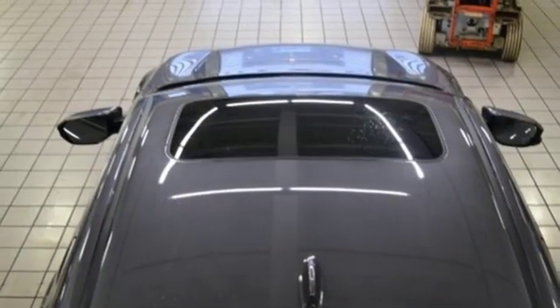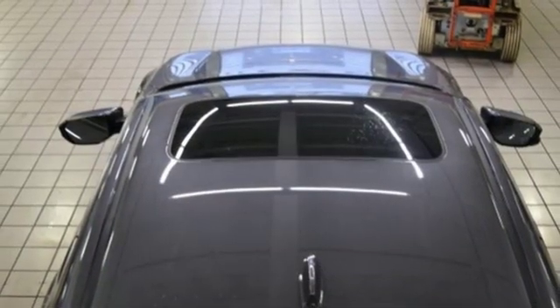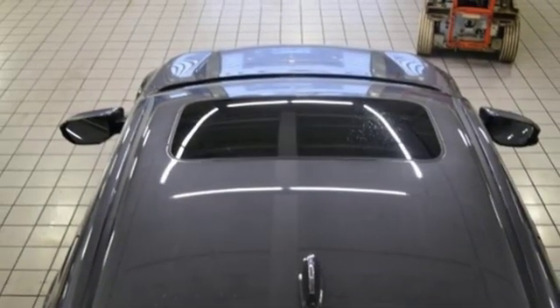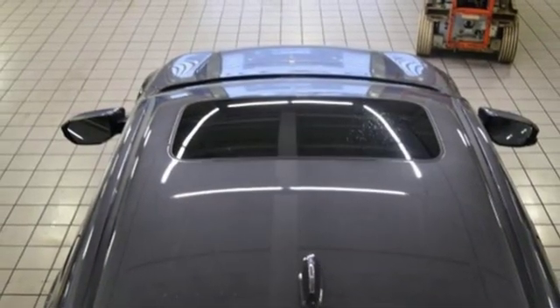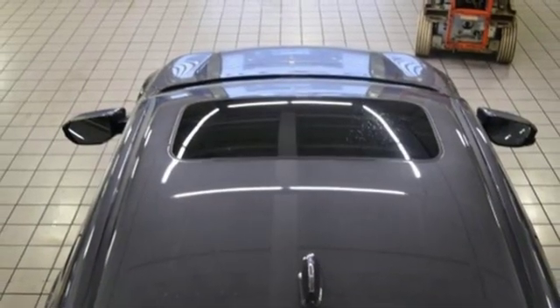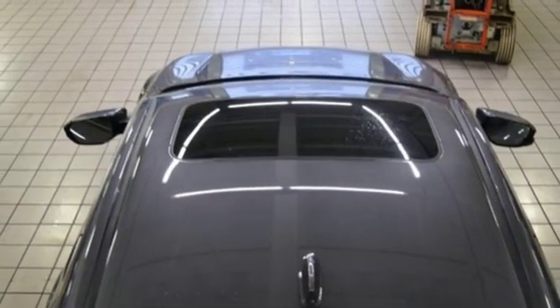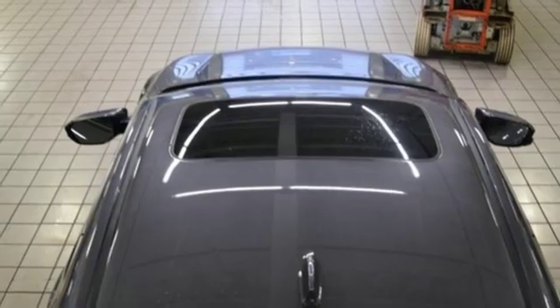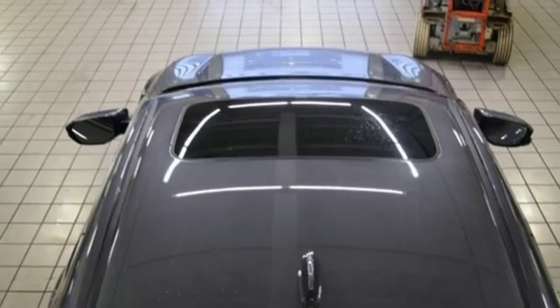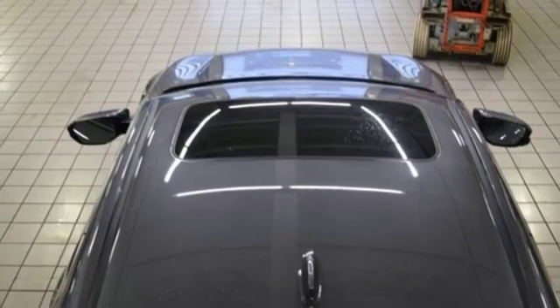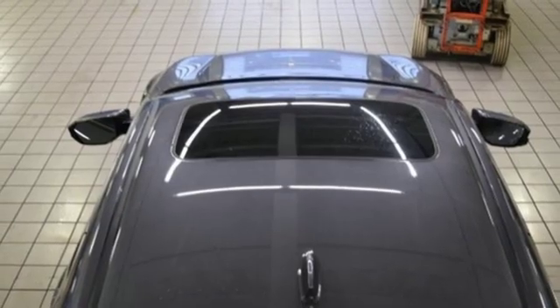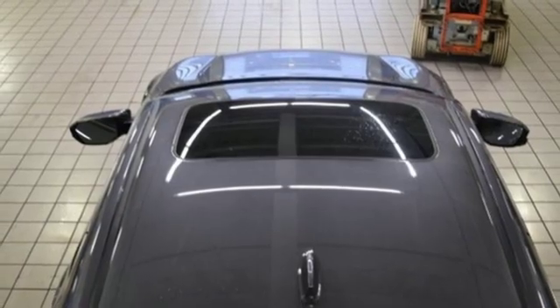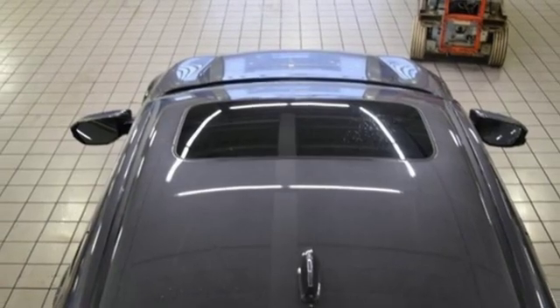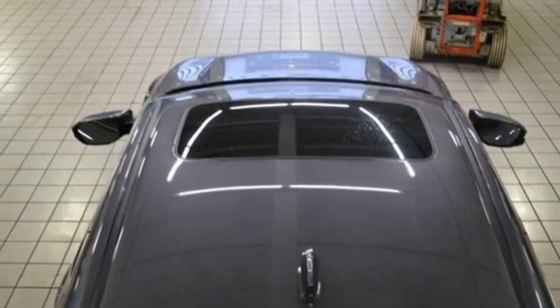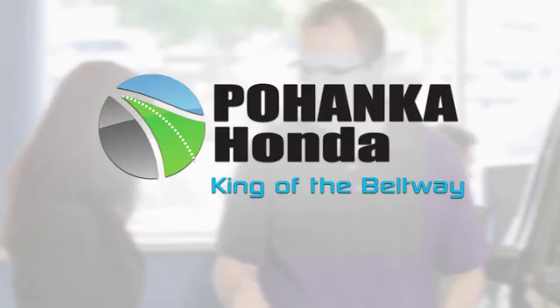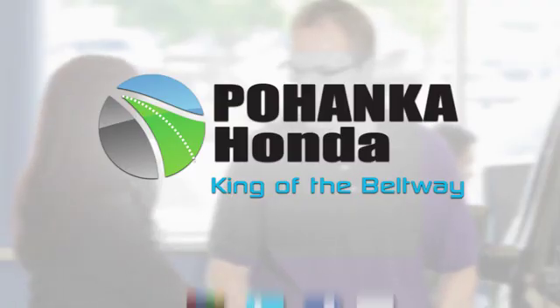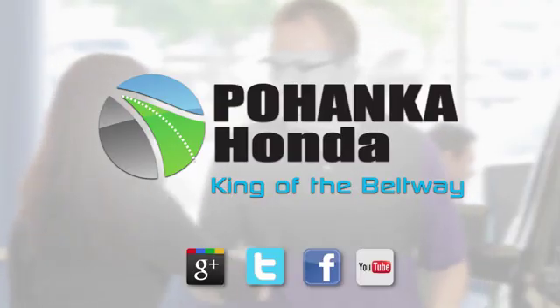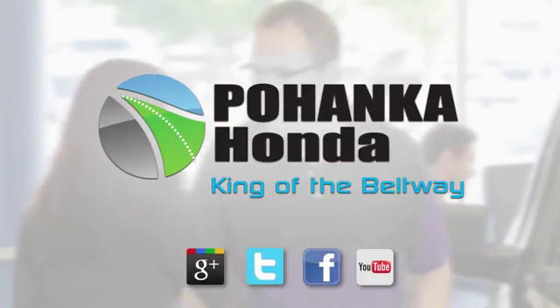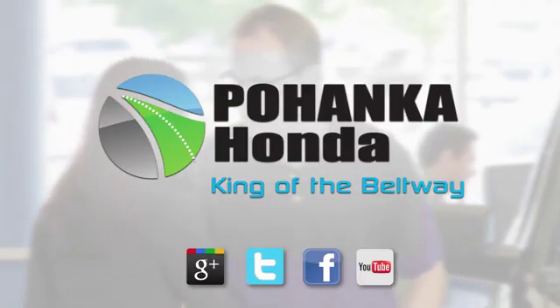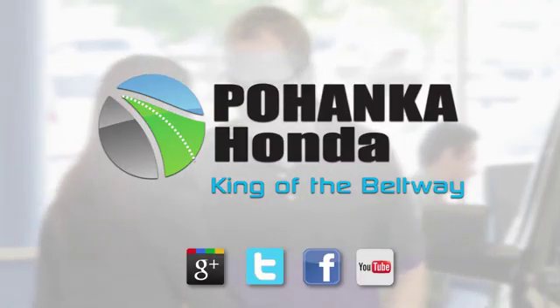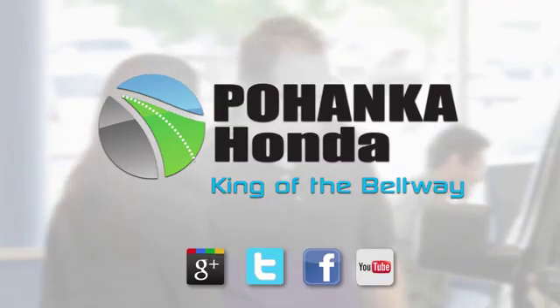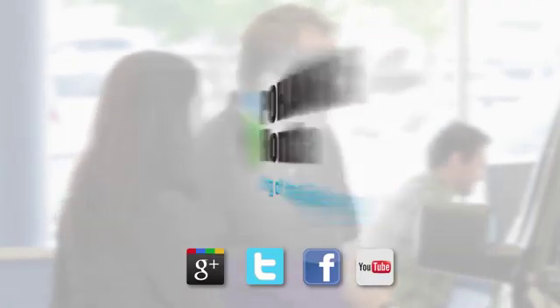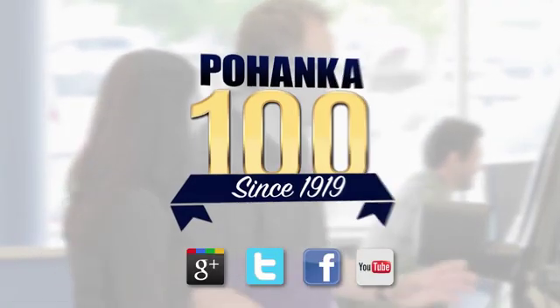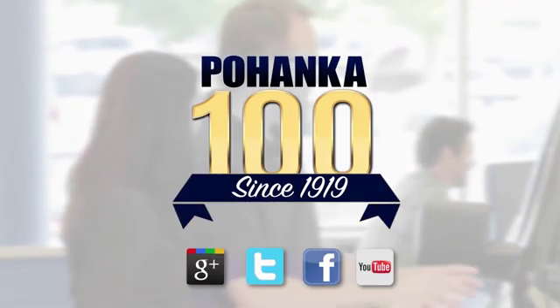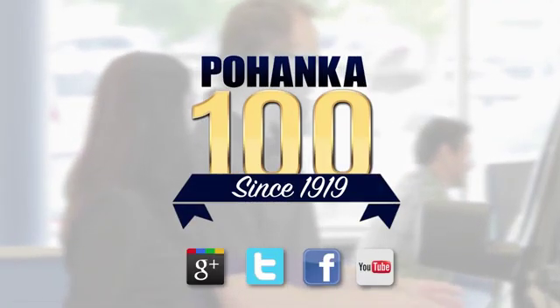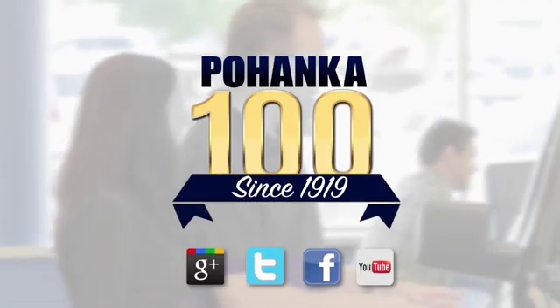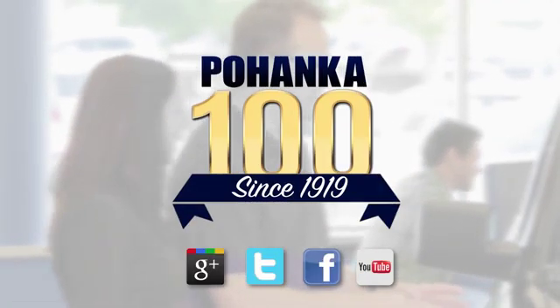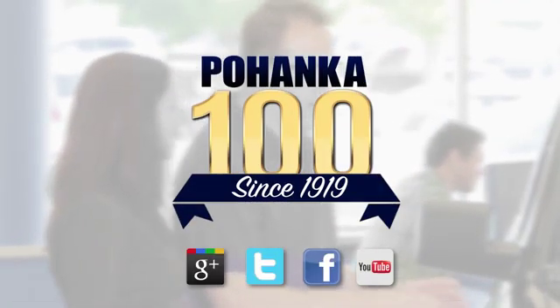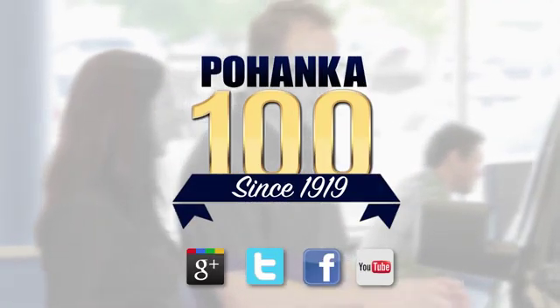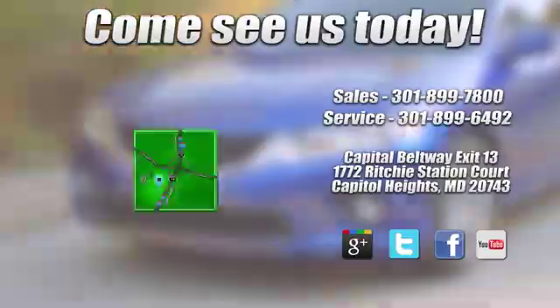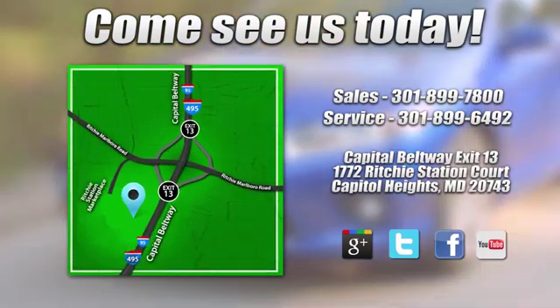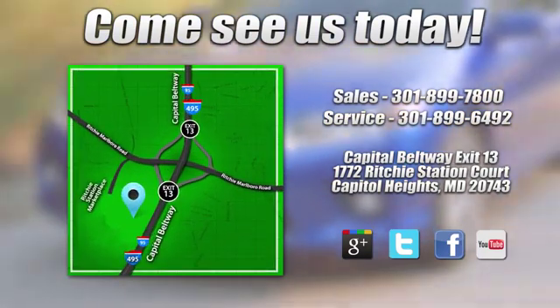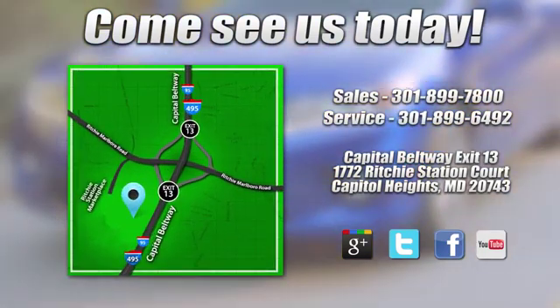Stop in for a test drive and make it yours today. Visit Pohanka Honda, King of the Beltway, today.